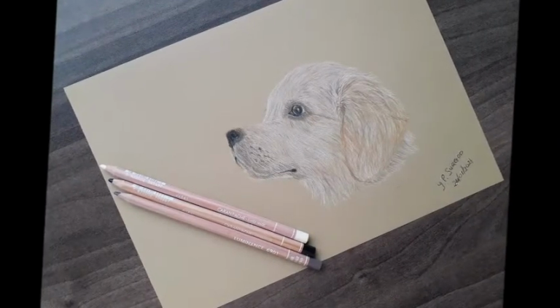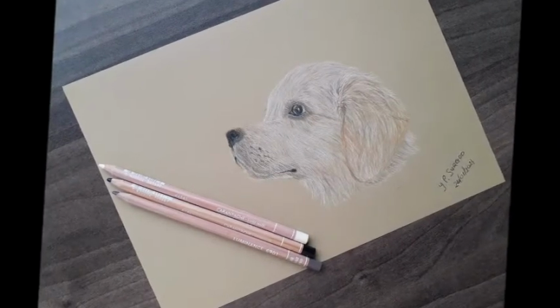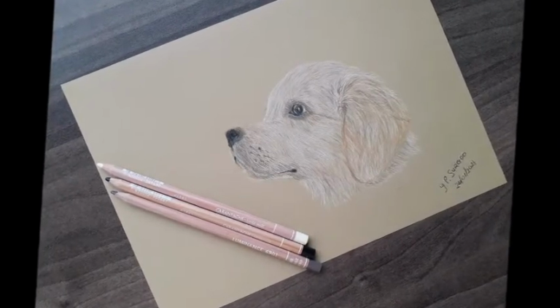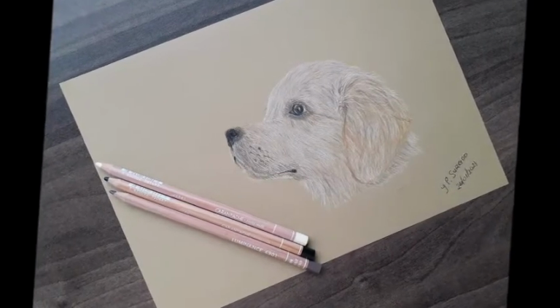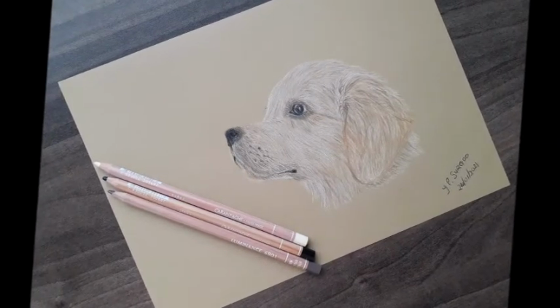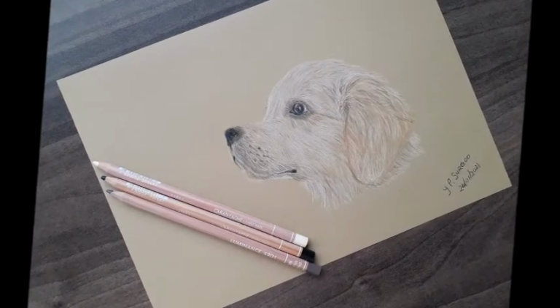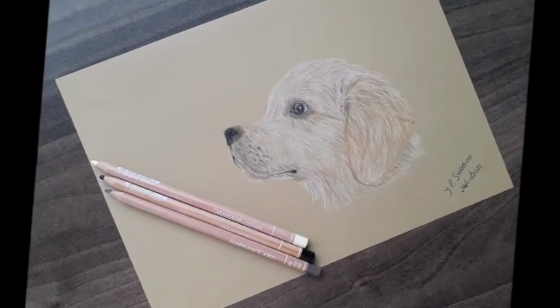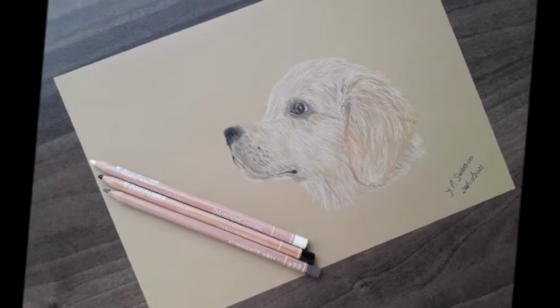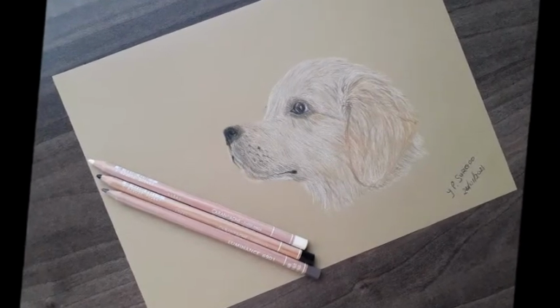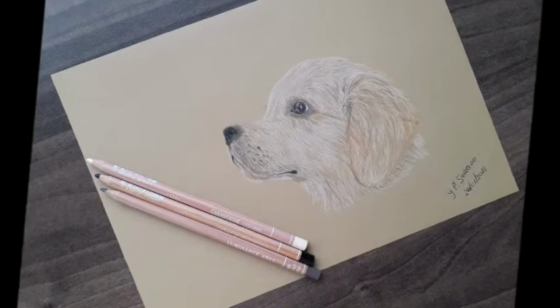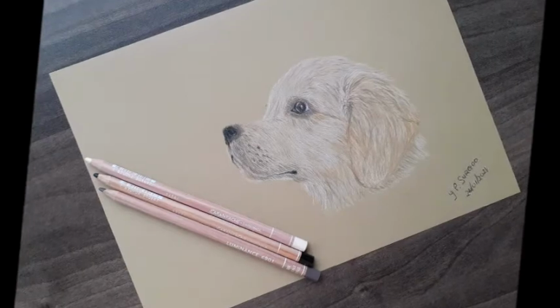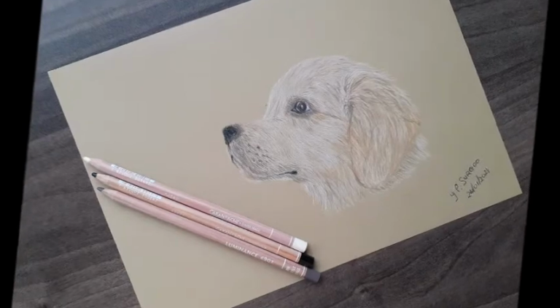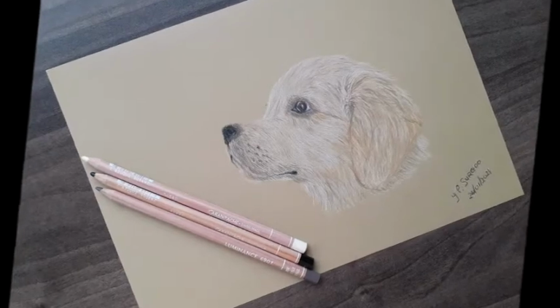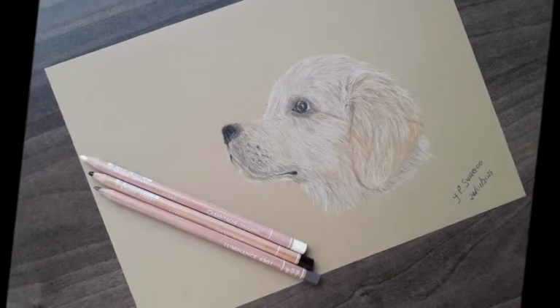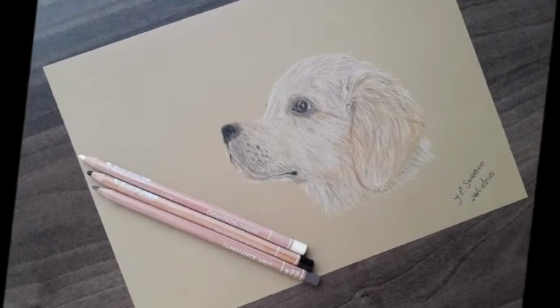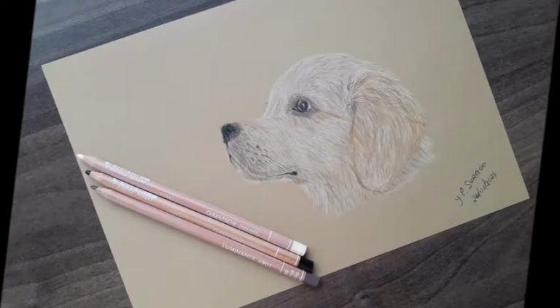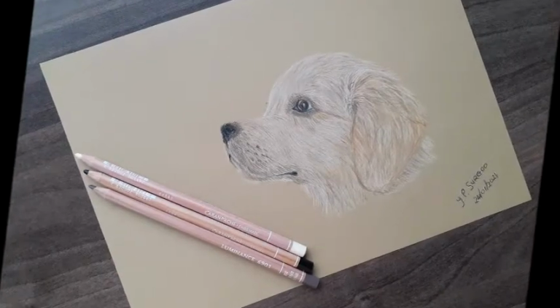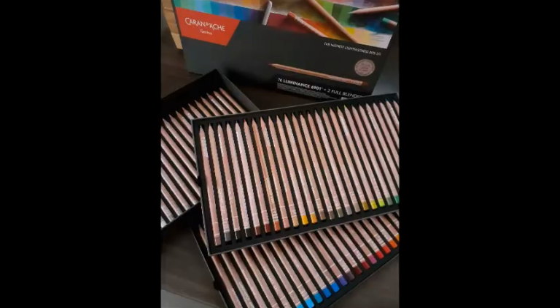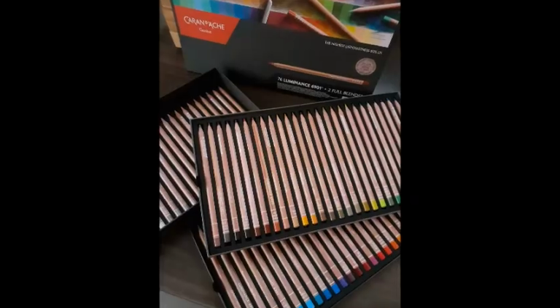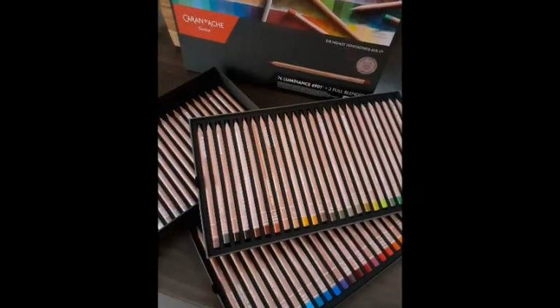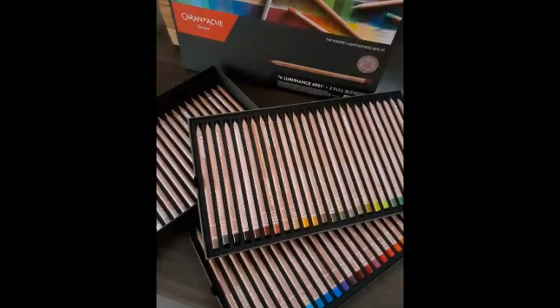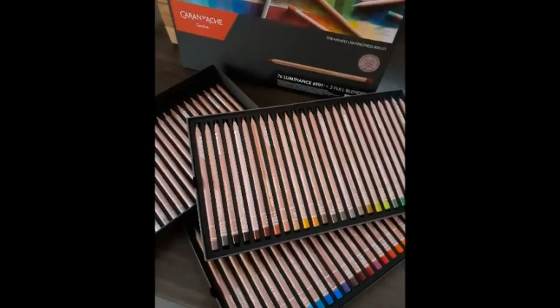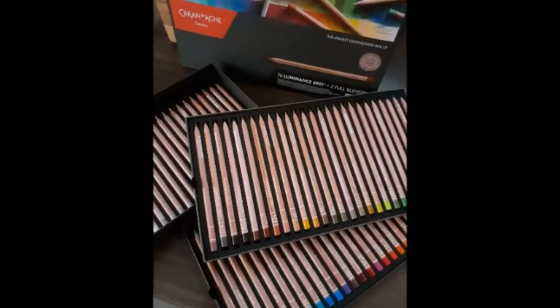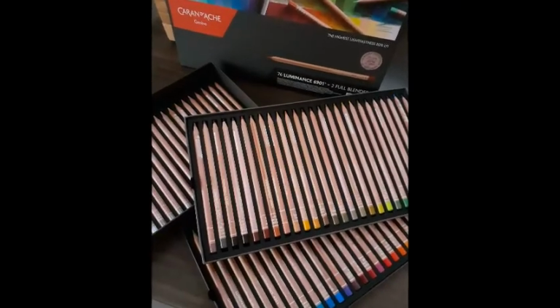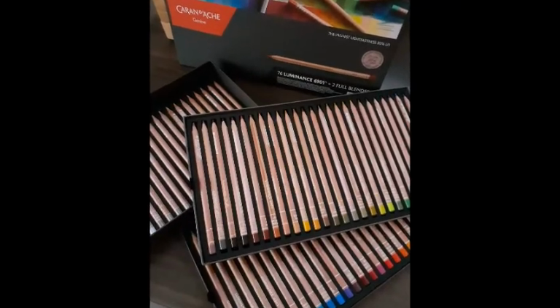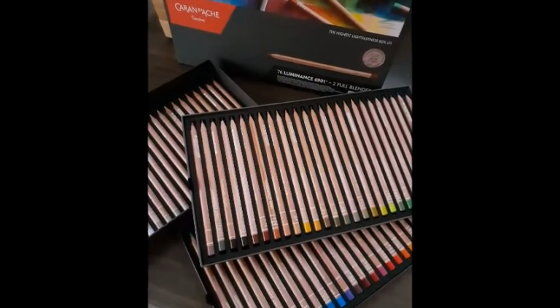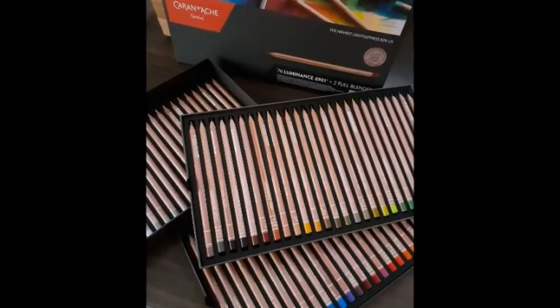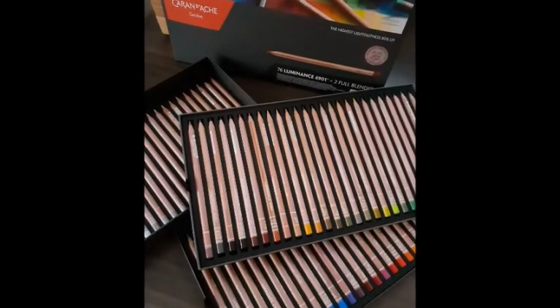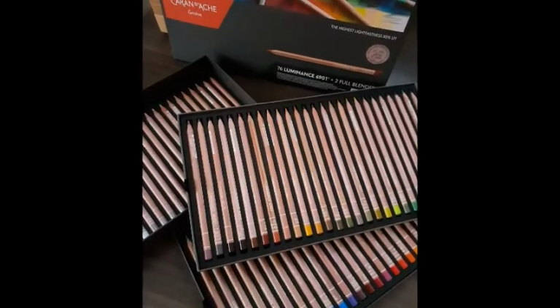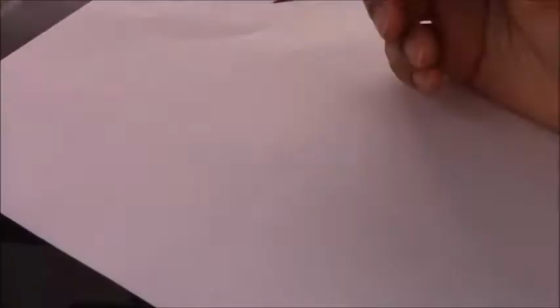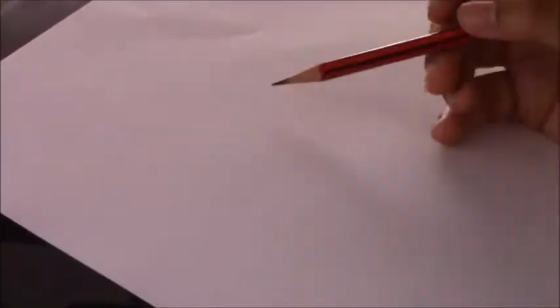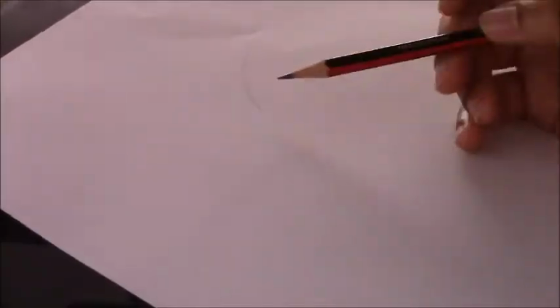Hi everyone, in today's video I'll be showing you how I drew this golden retriever puppy using the Caran d'Ache Luminance color pencils.